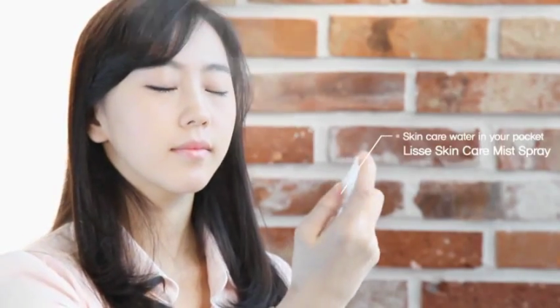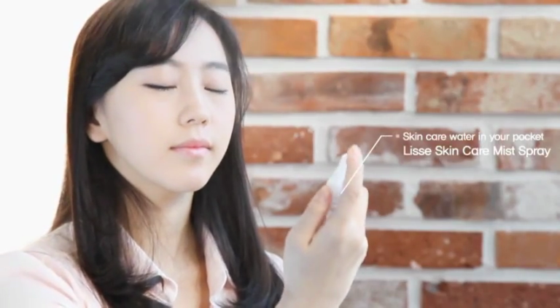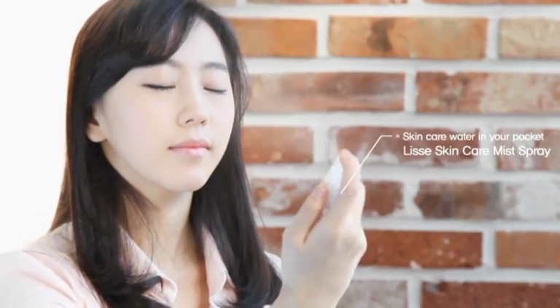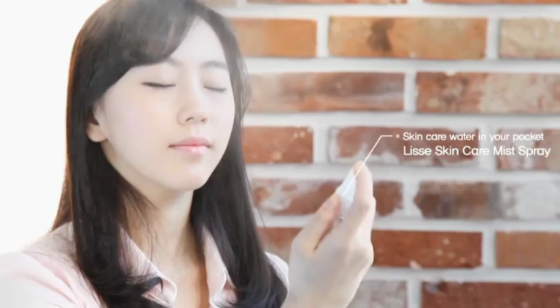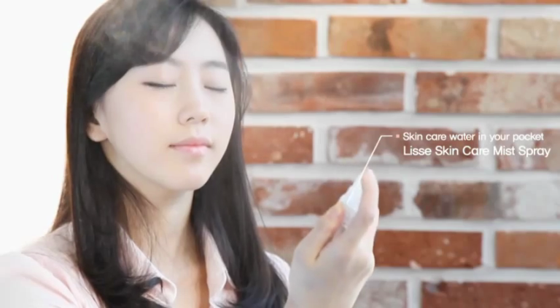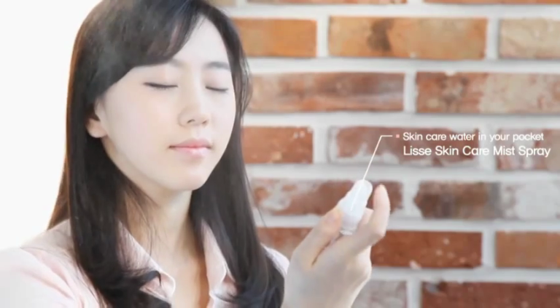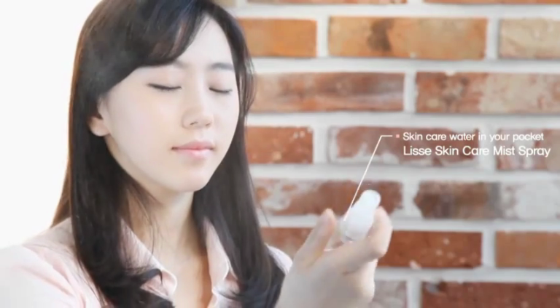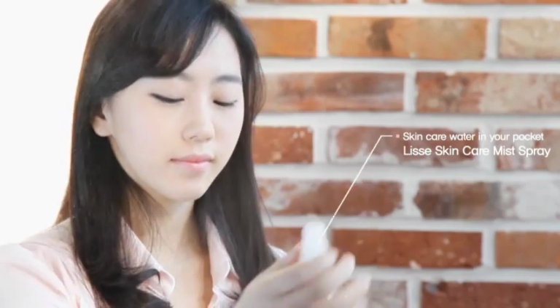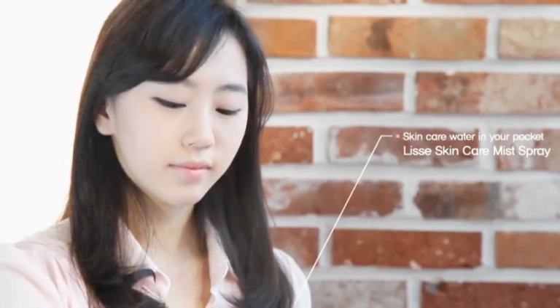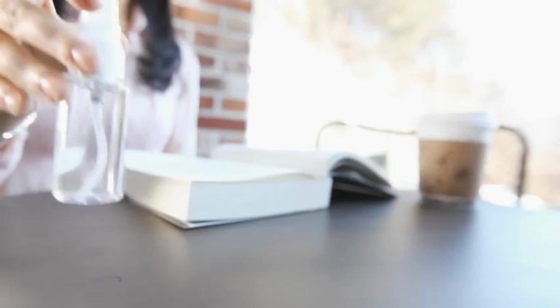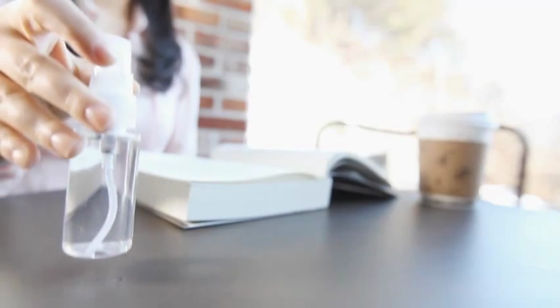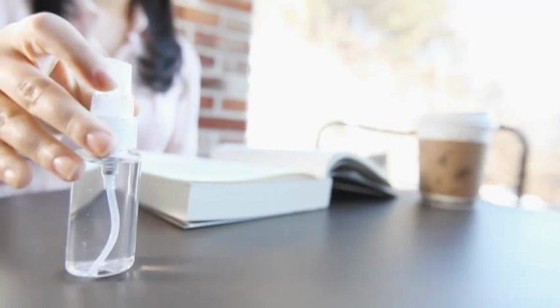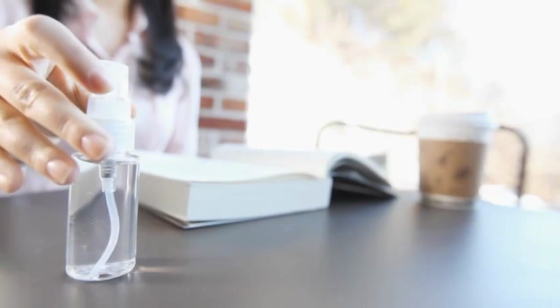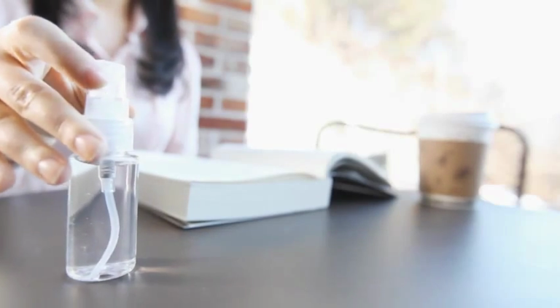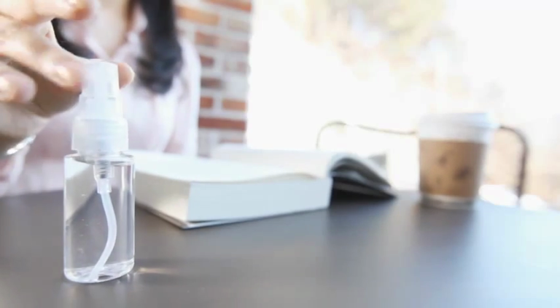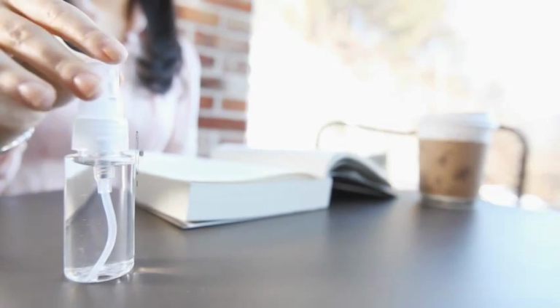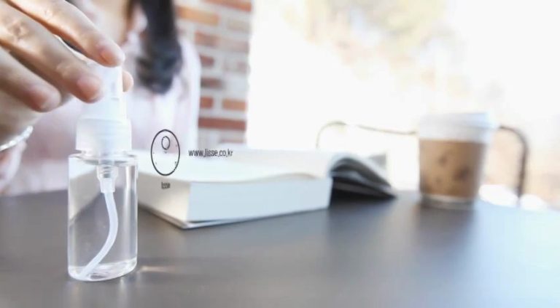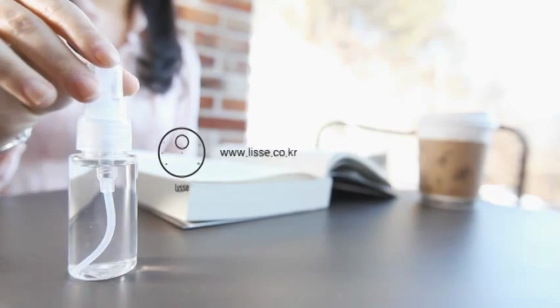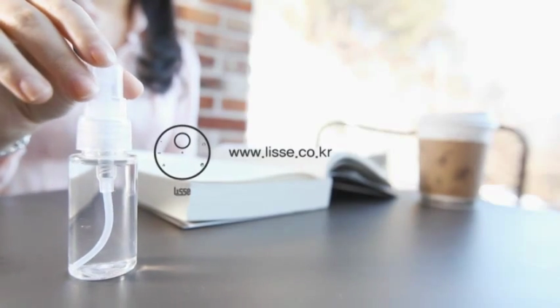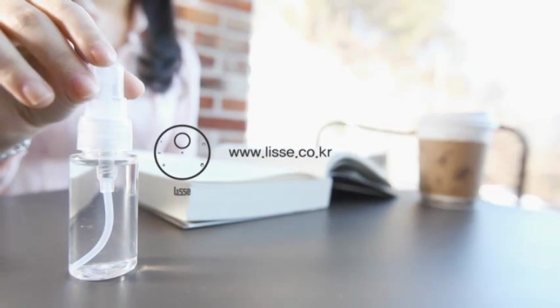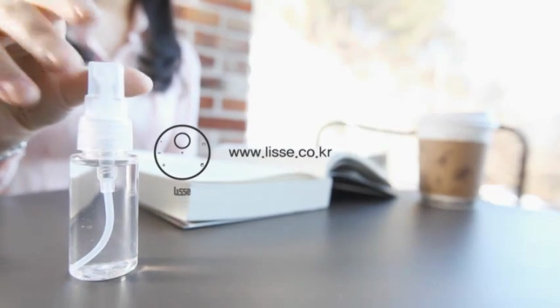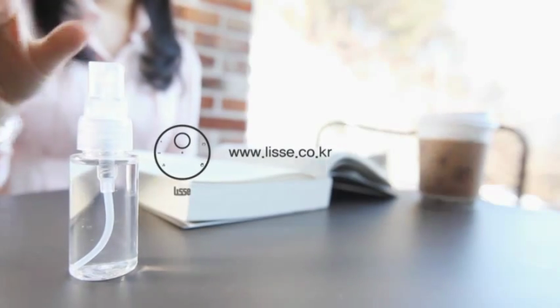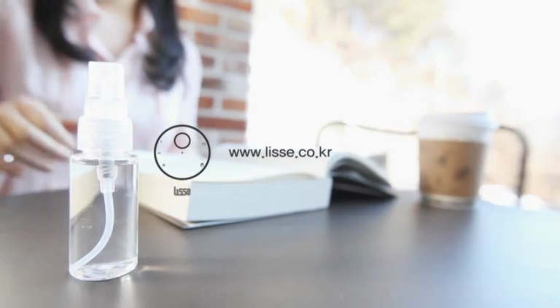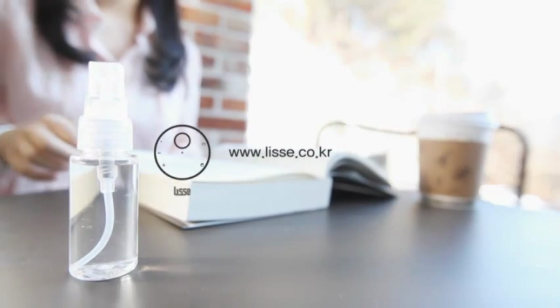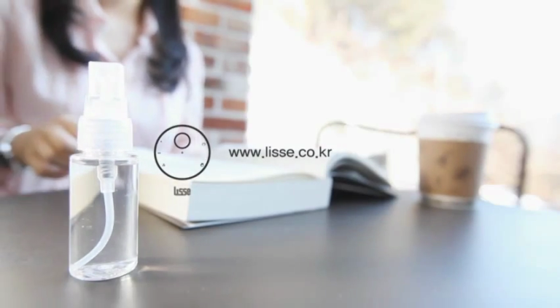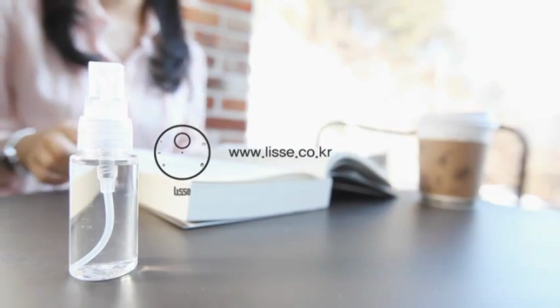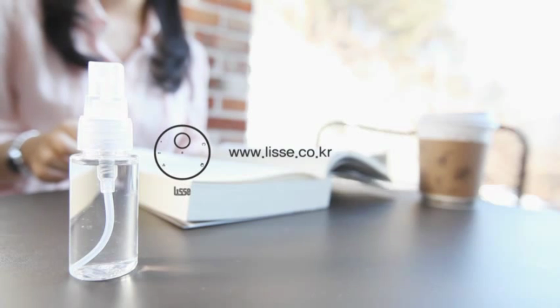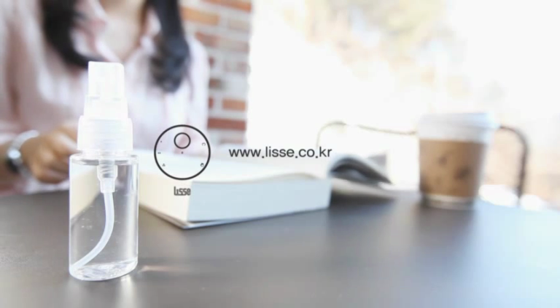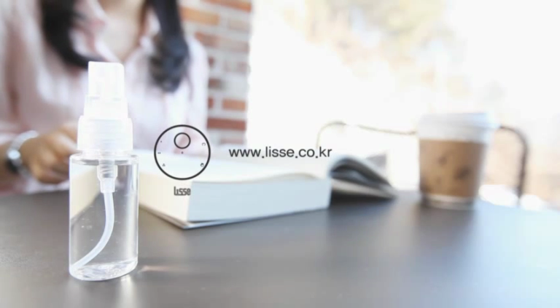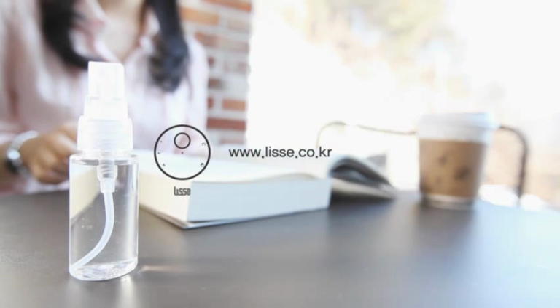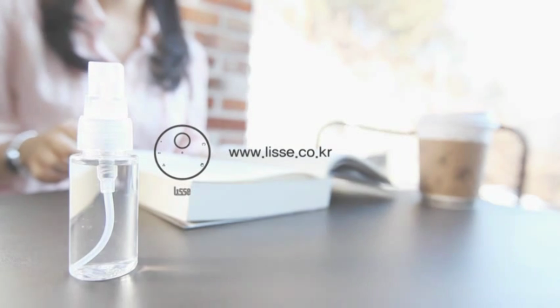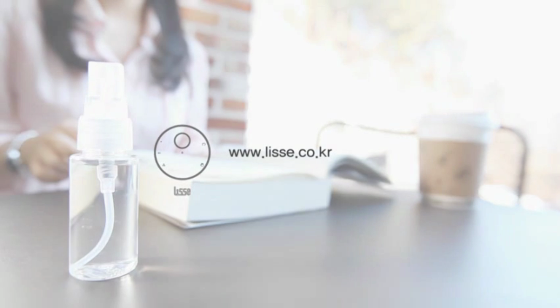Now in a convenient mist bottle, for use anywhere, anytime. Lise, the perfect water.